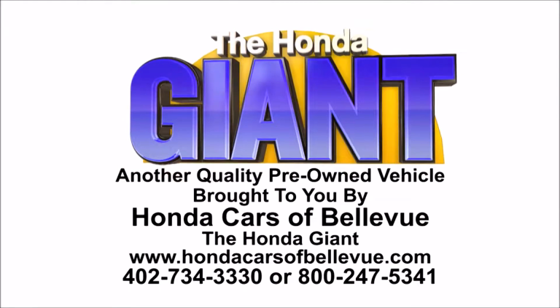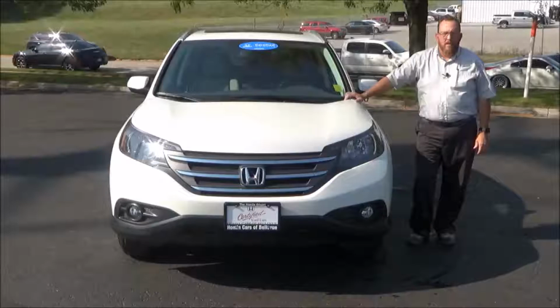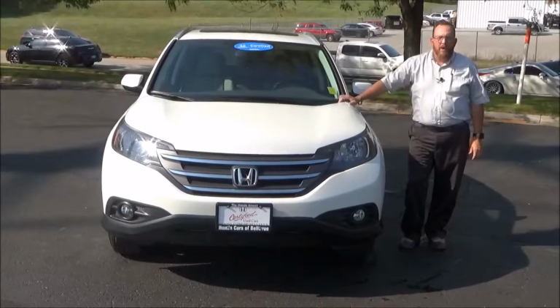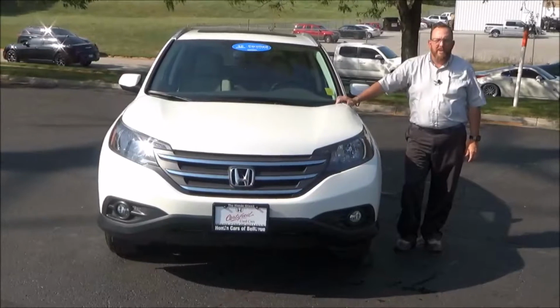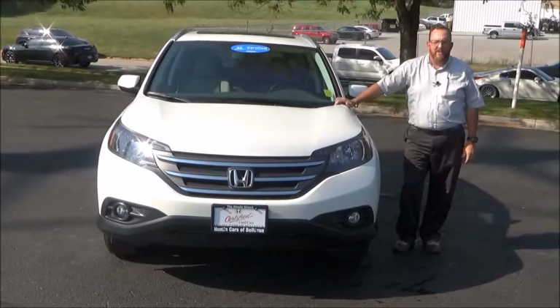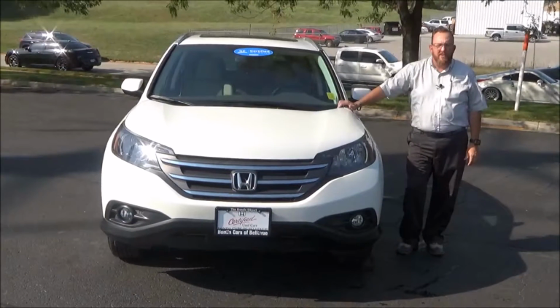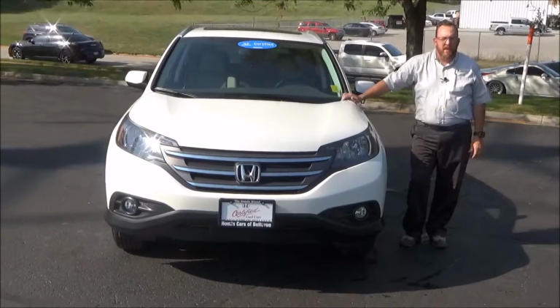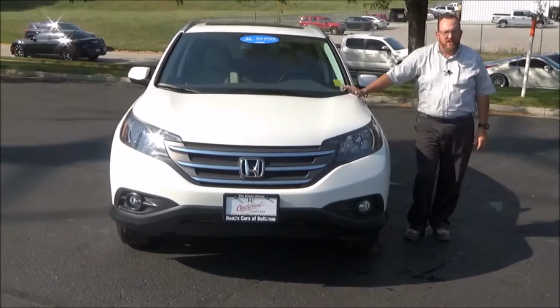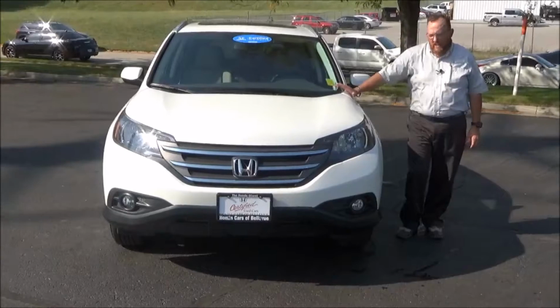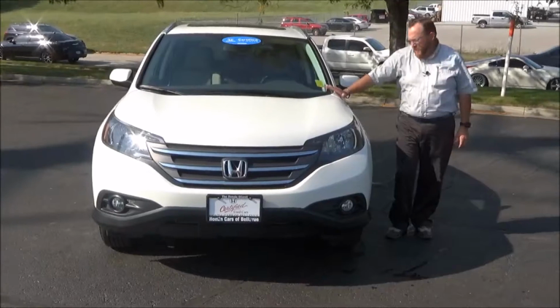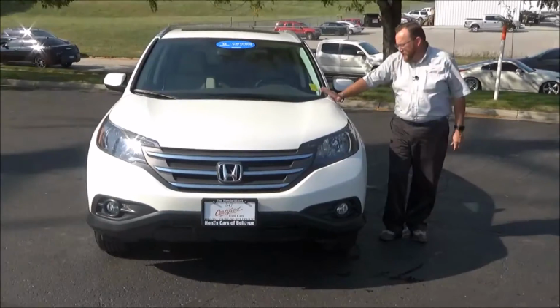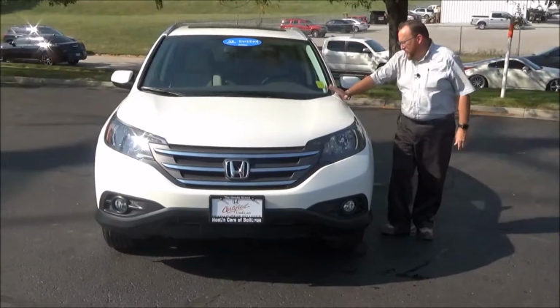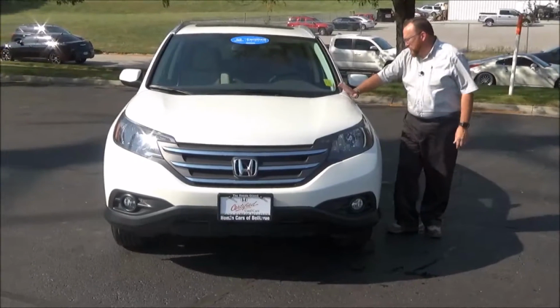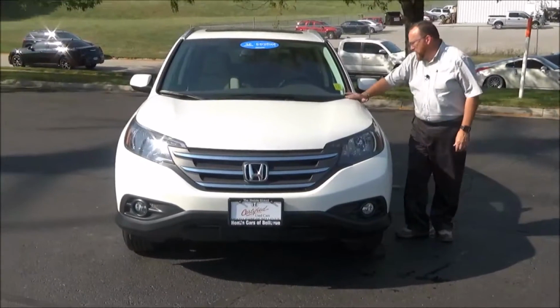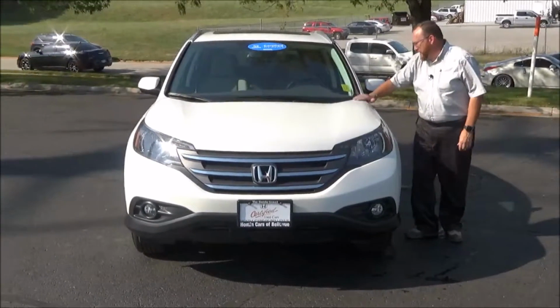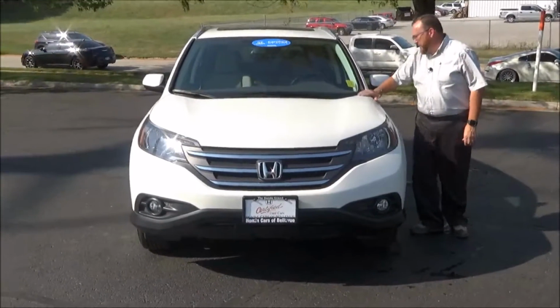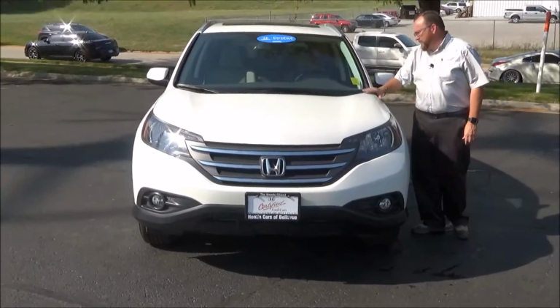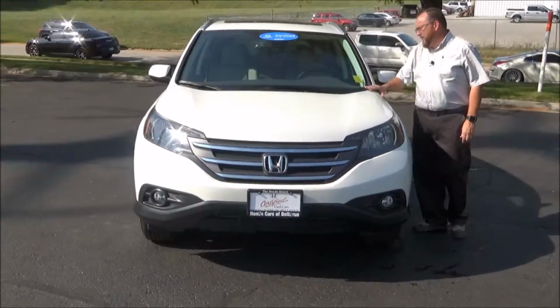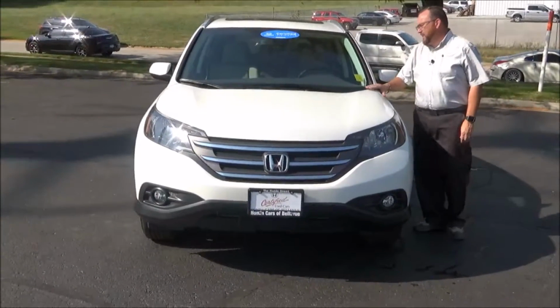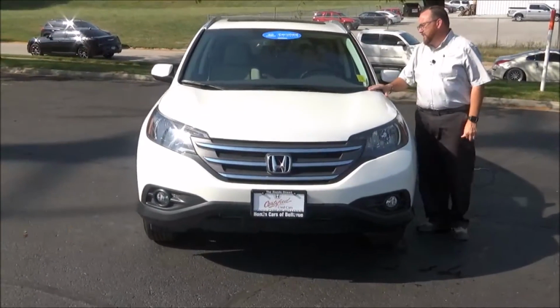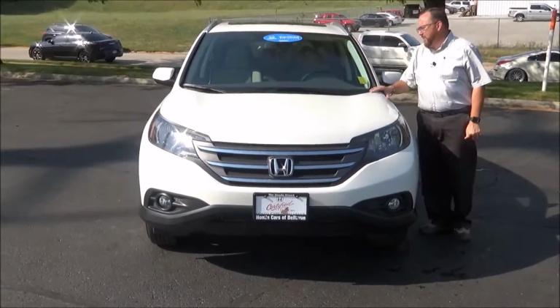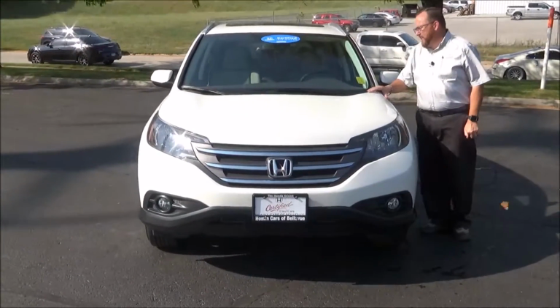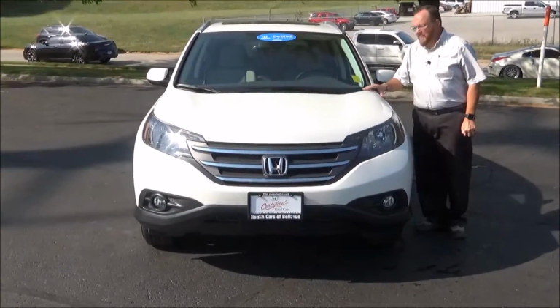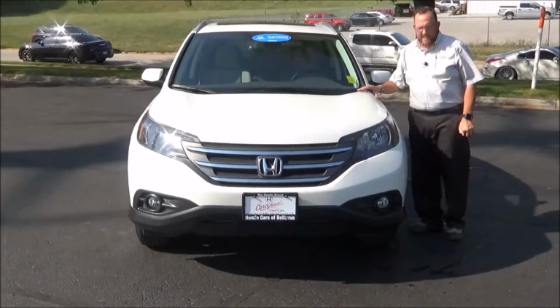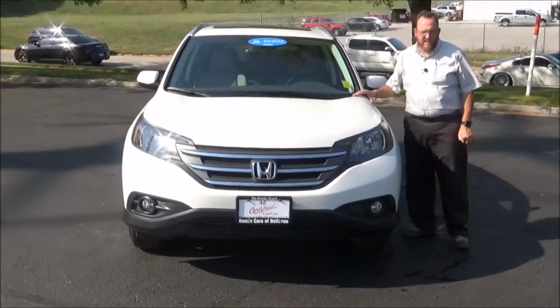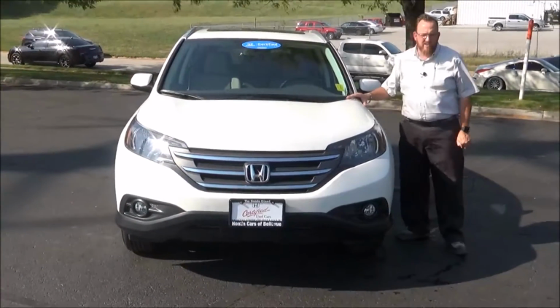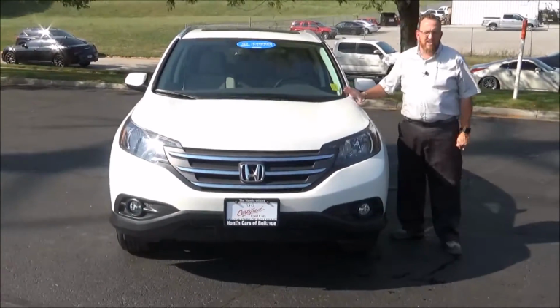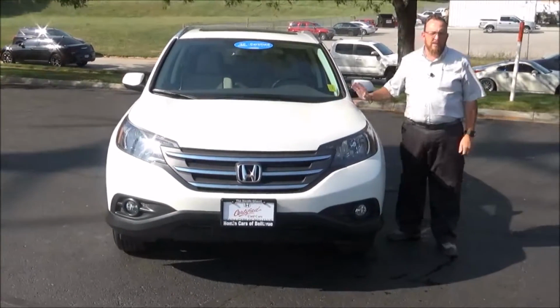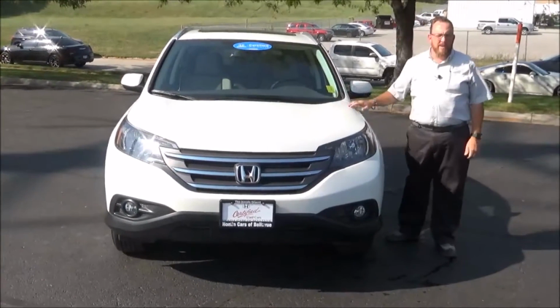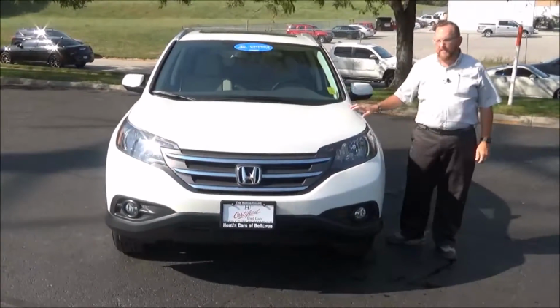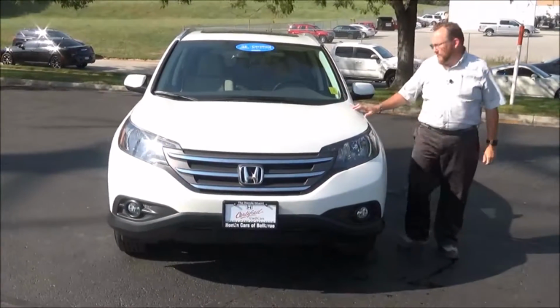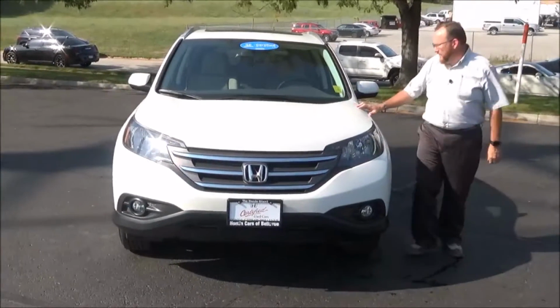Brian Kelly here for the Honda Giant, here to show you this 2014 Honda CR-V EX-L, just came in off of lease.